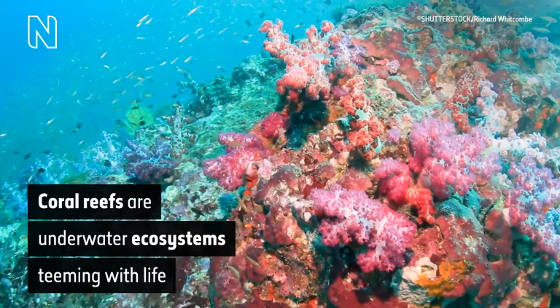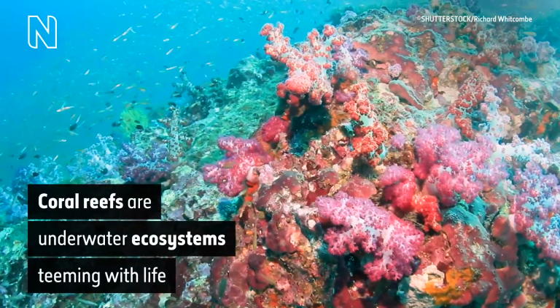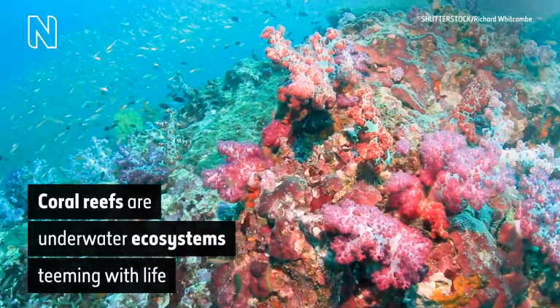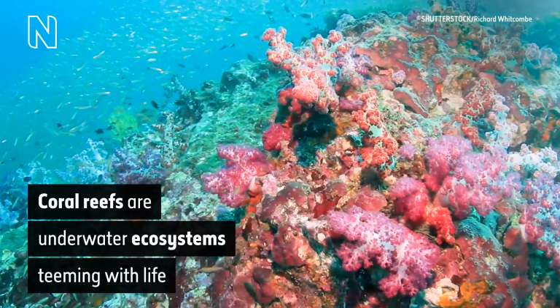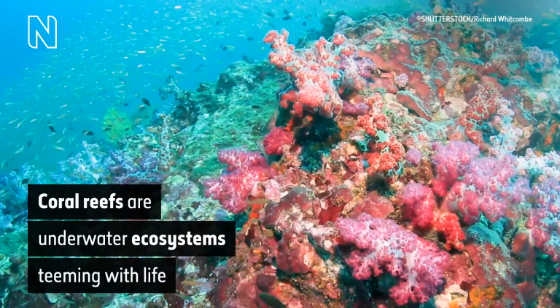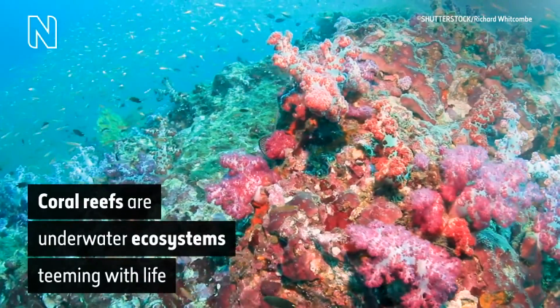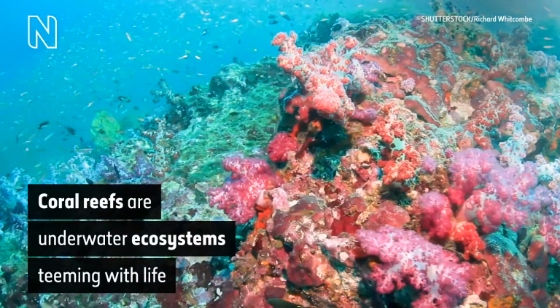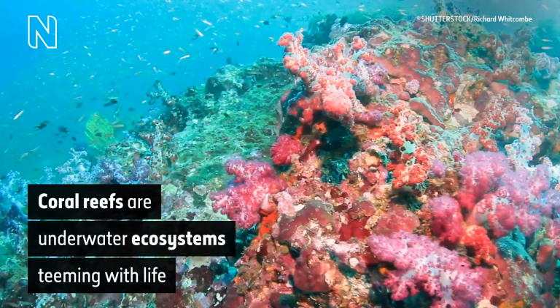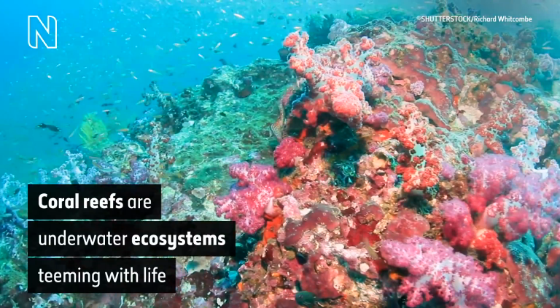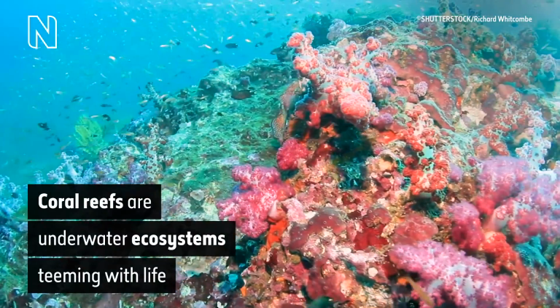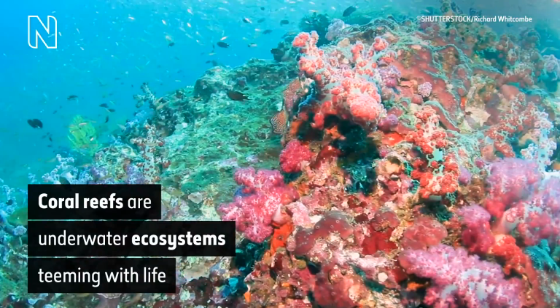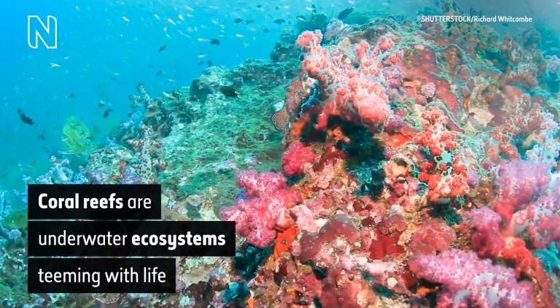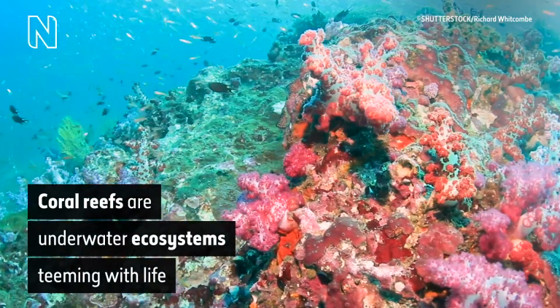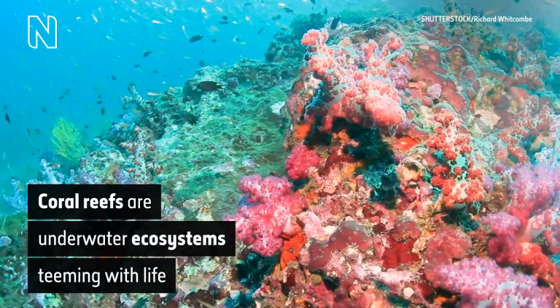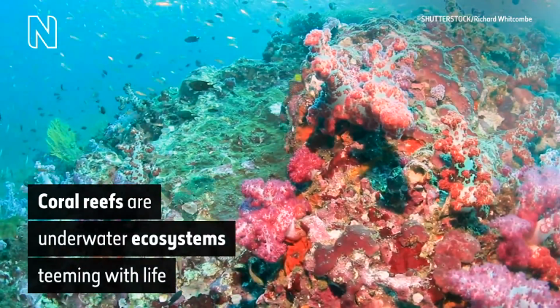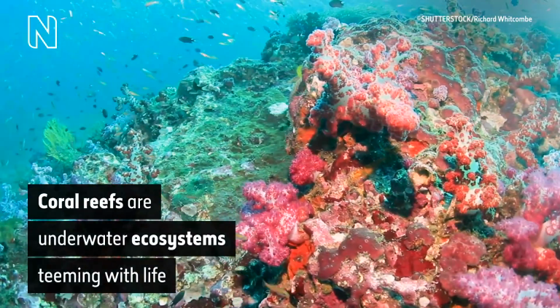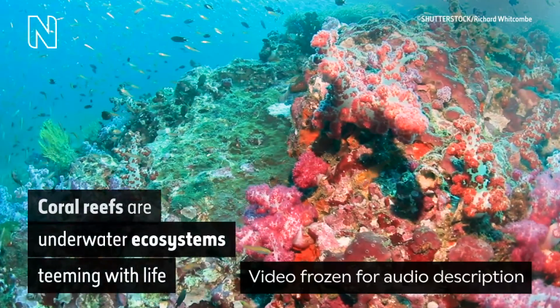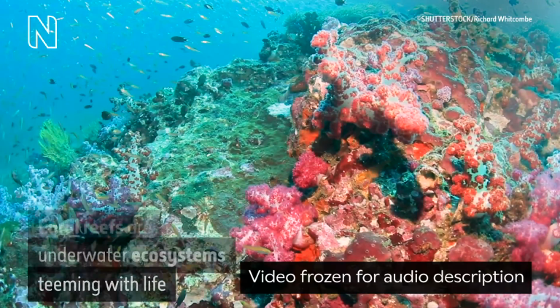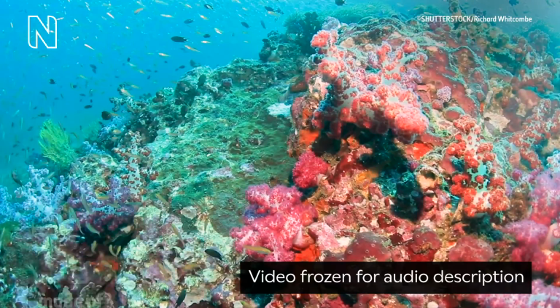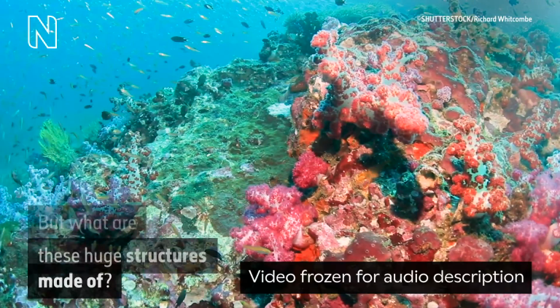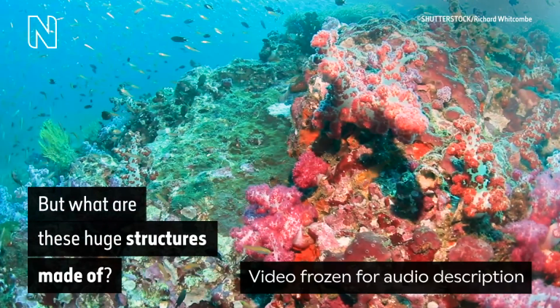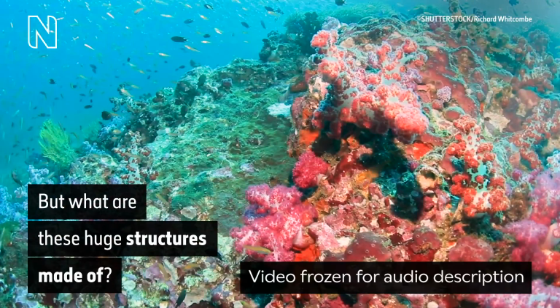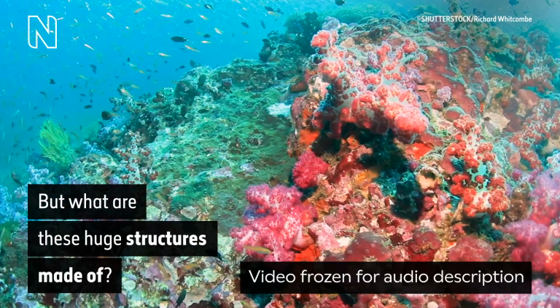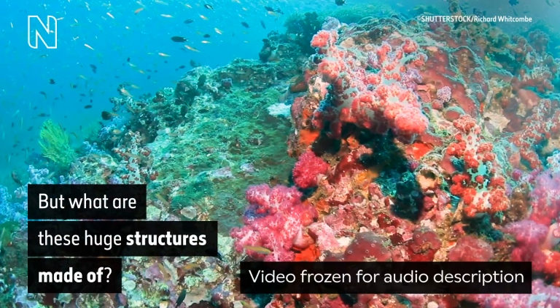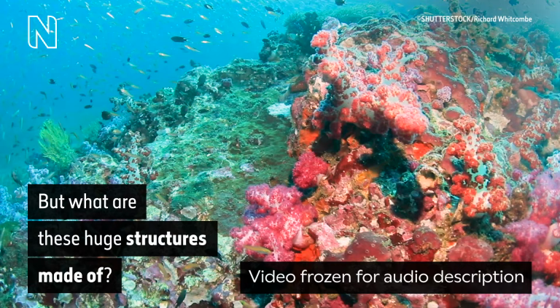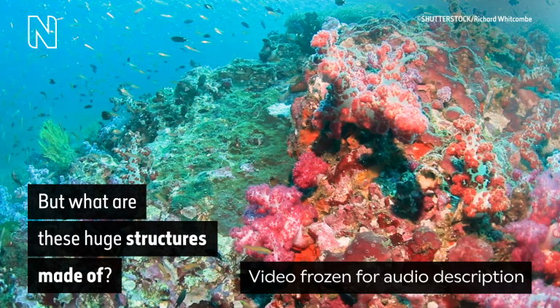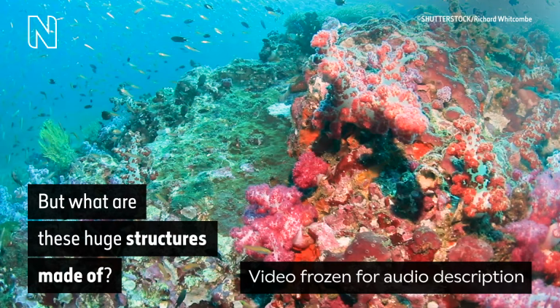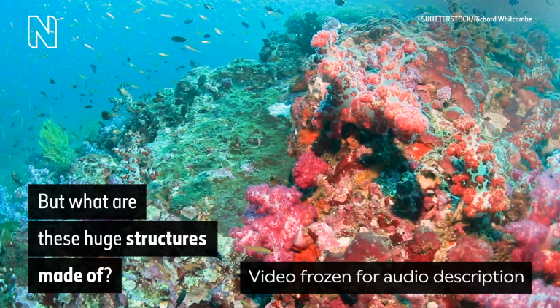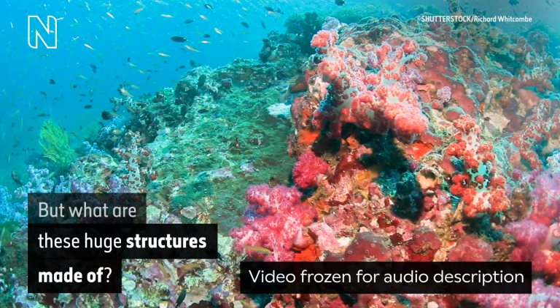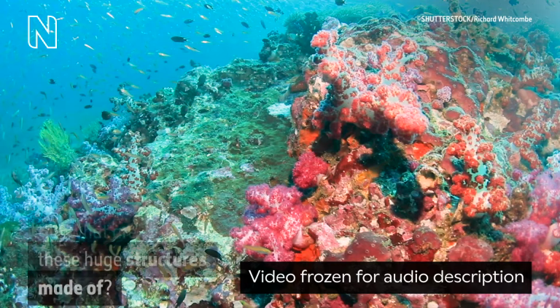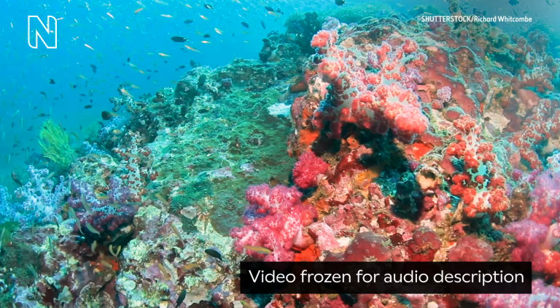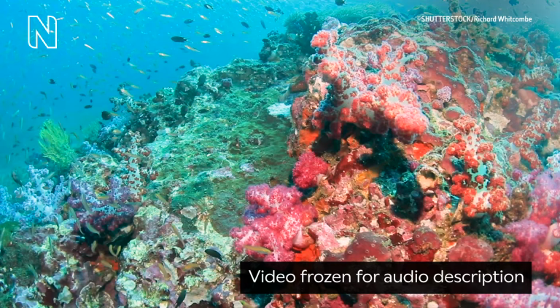On screen text reads: coral reefs are underwater ecosystems teeming with life, but what are these huge structures made of?